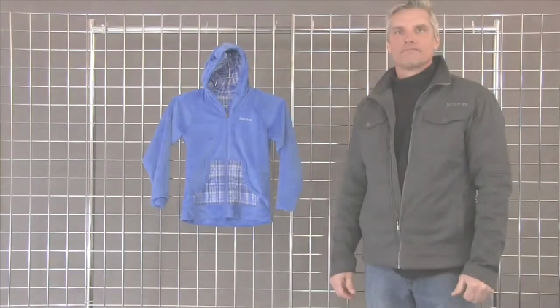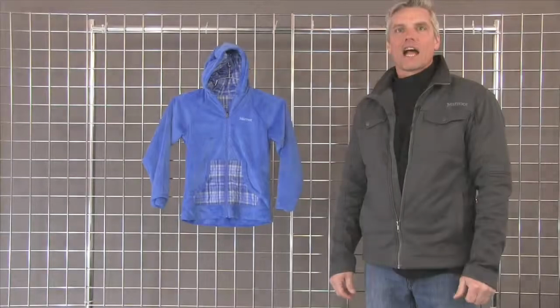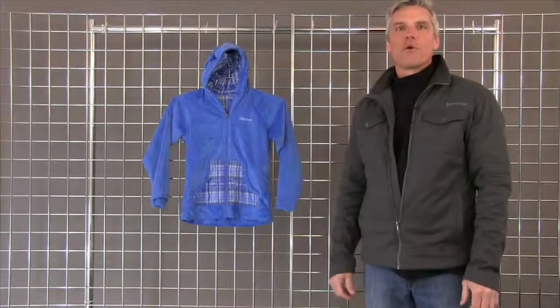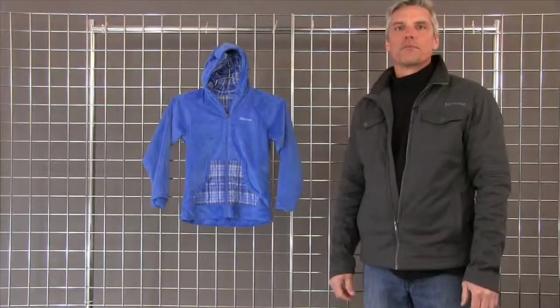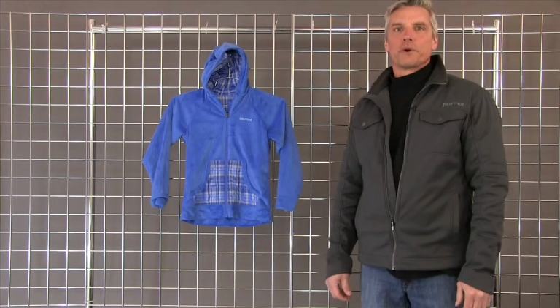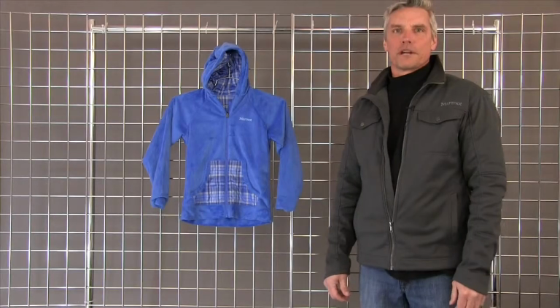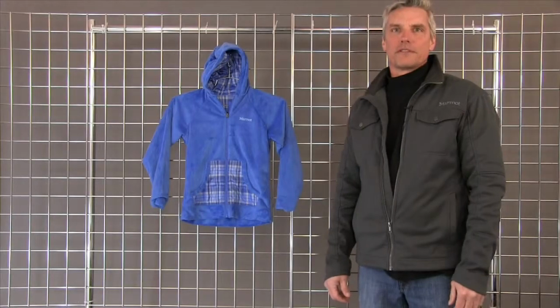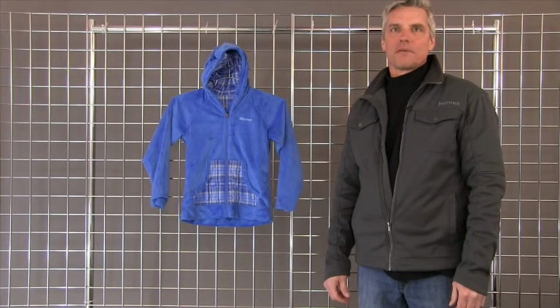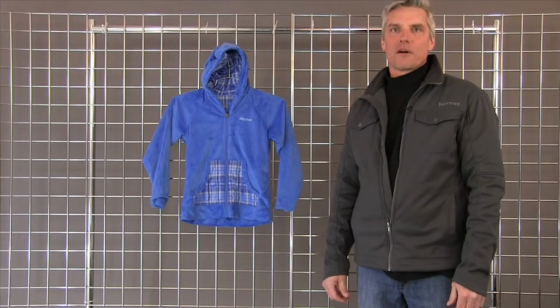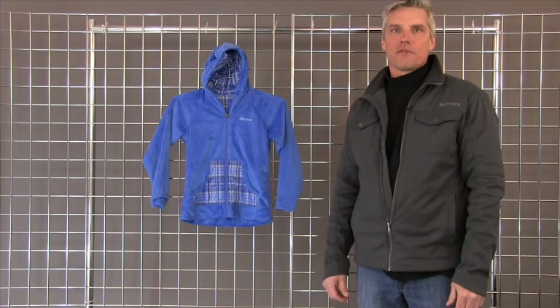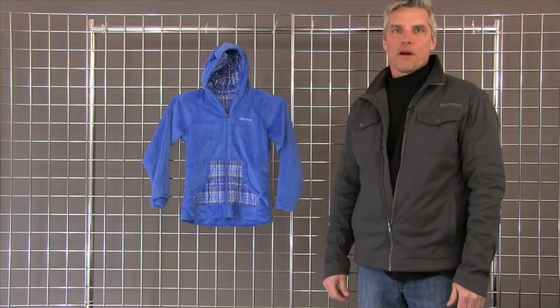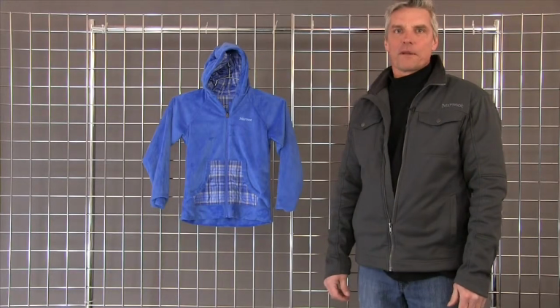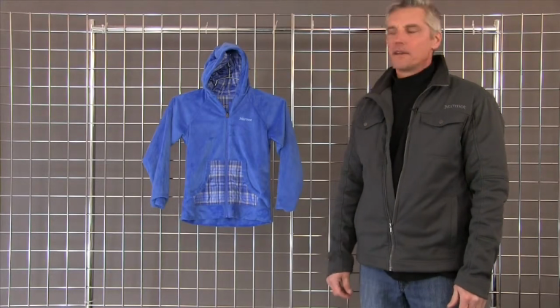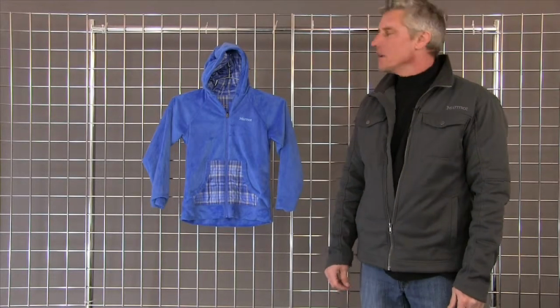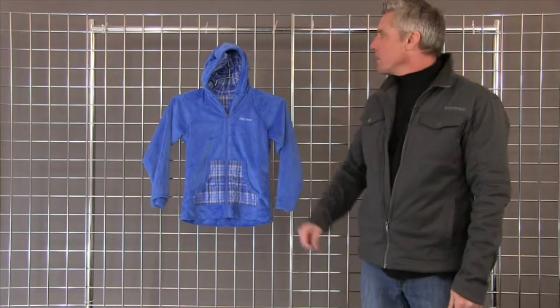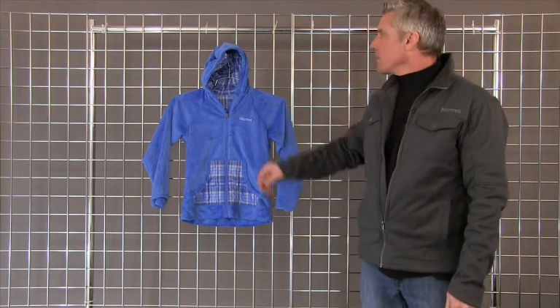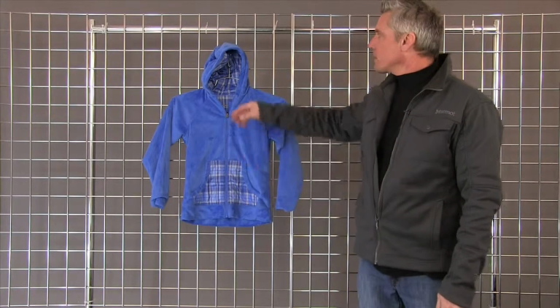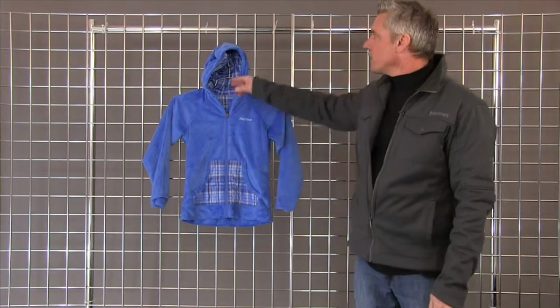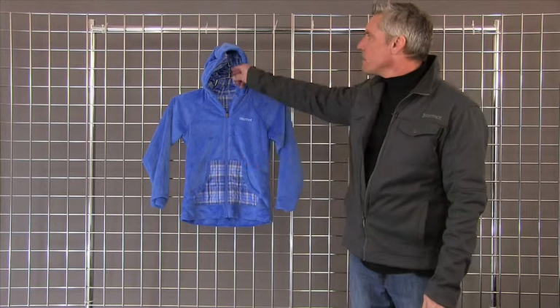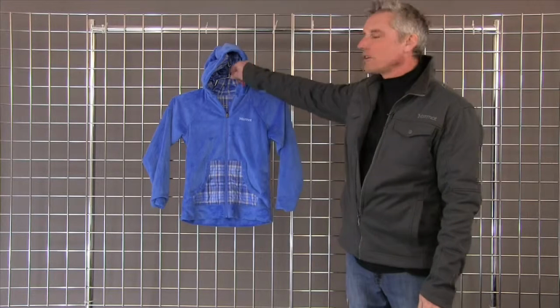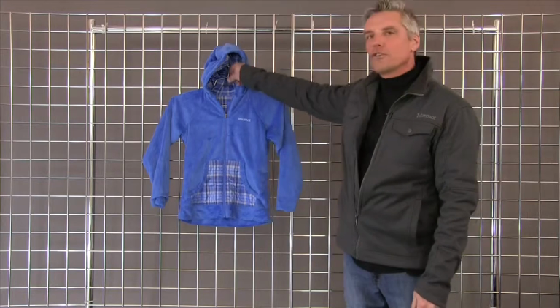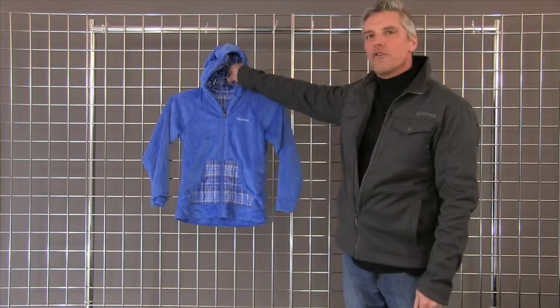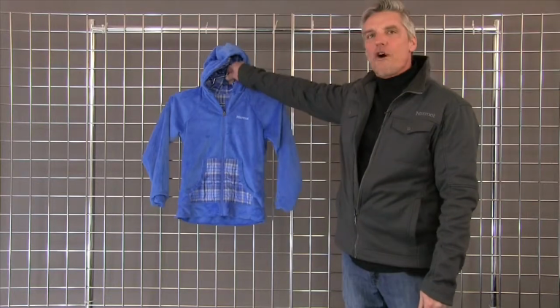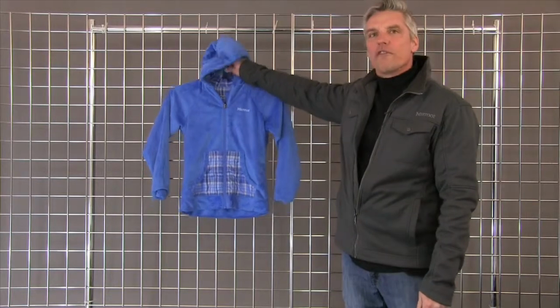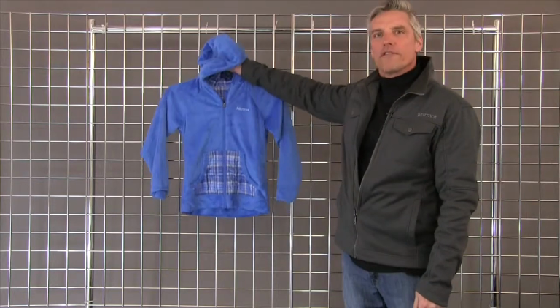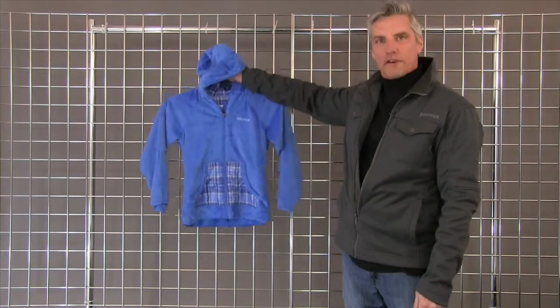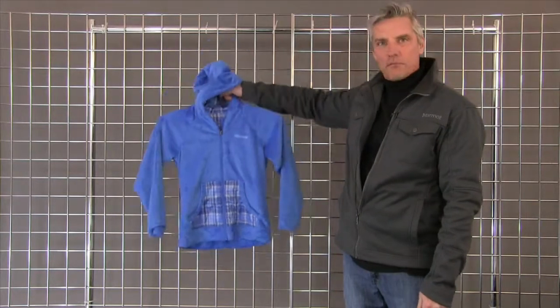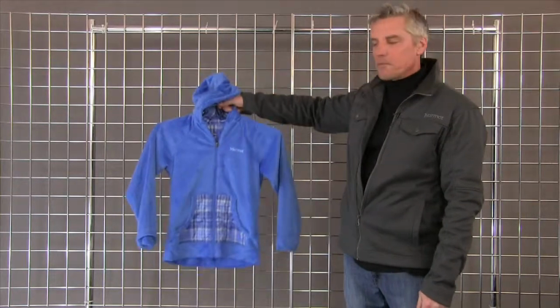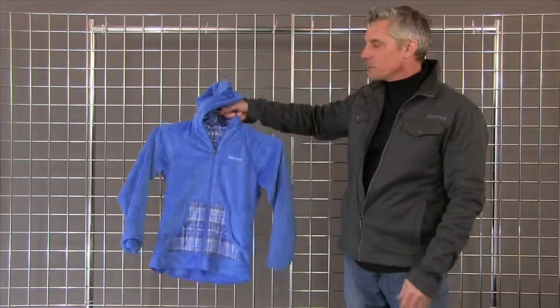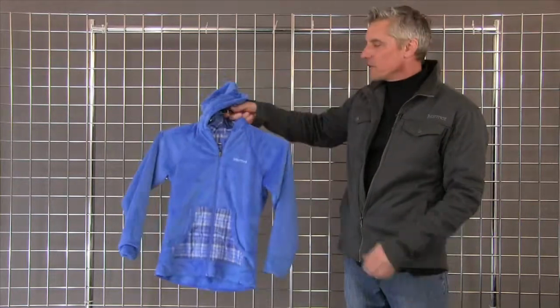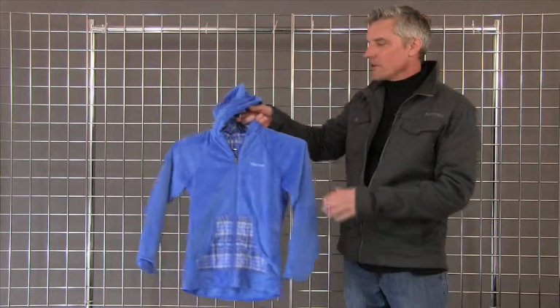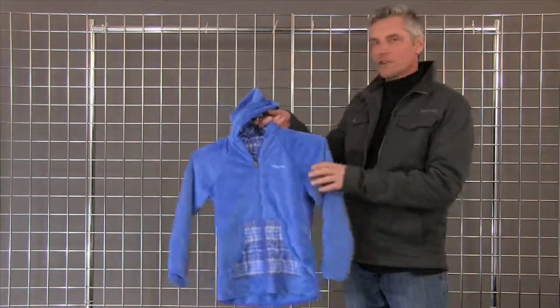Hi. Welcome to Winter Kids. I'm Mark with Marmot. We're here to talk about the Snowfall reversible piece for girls.